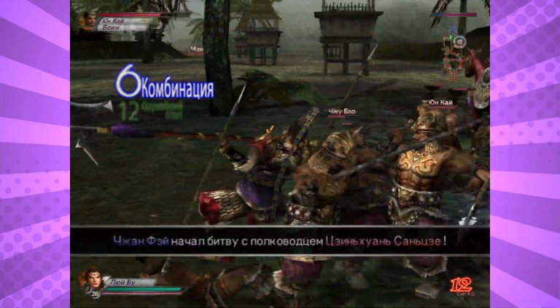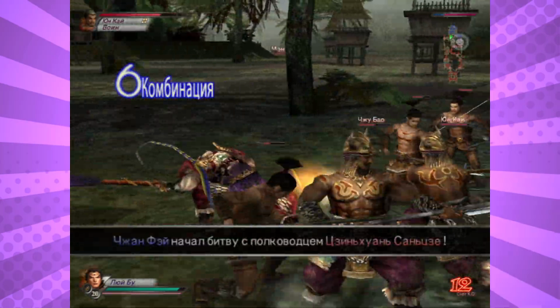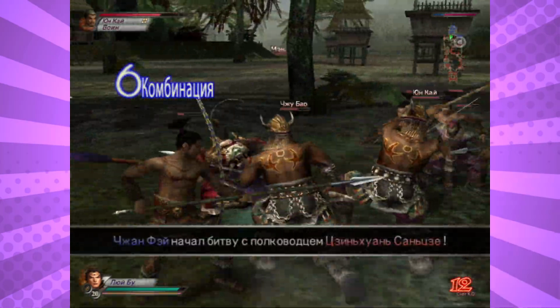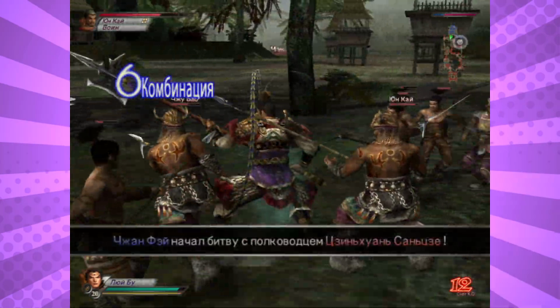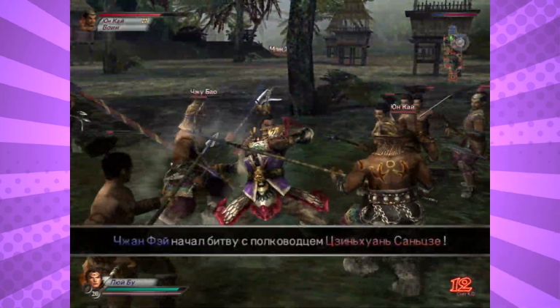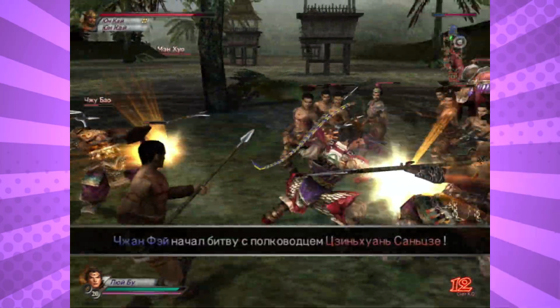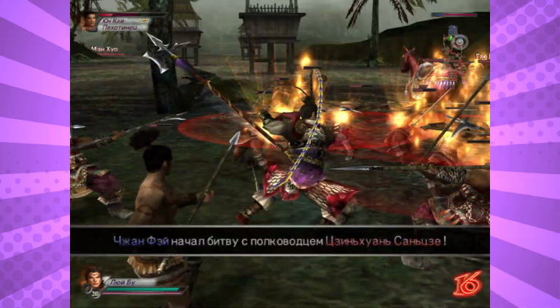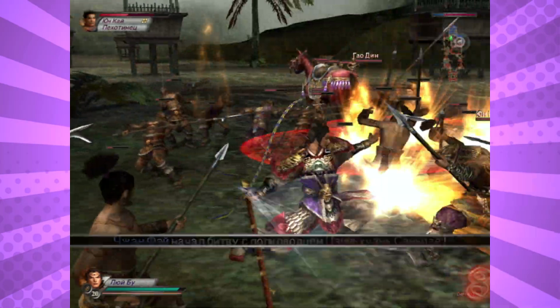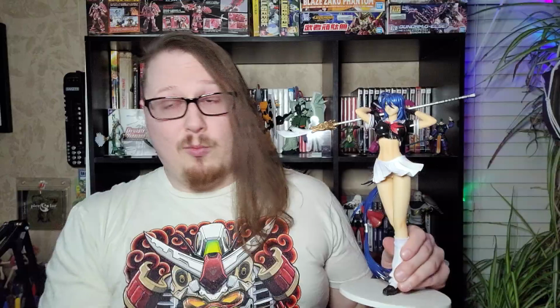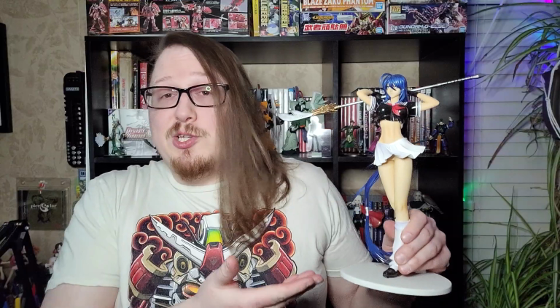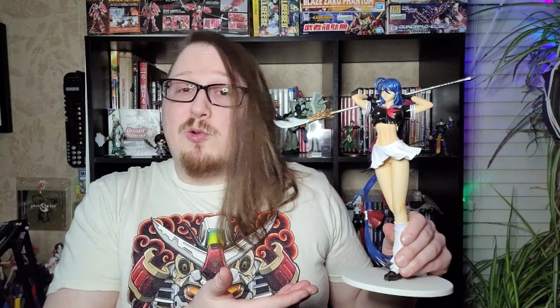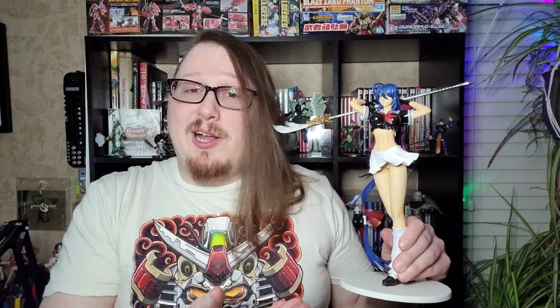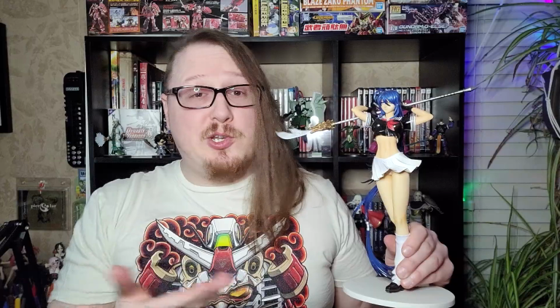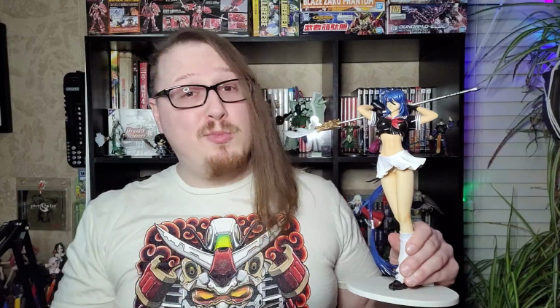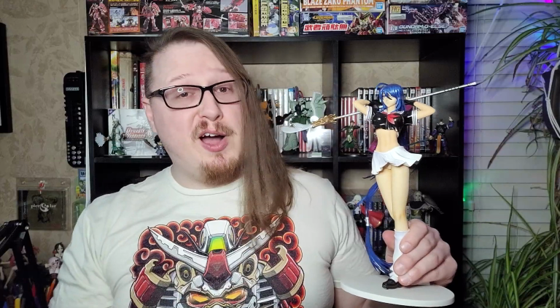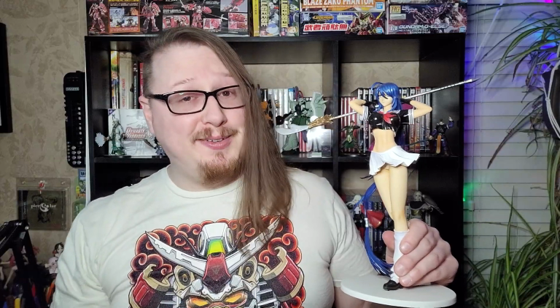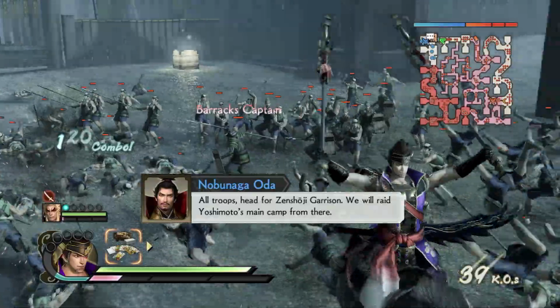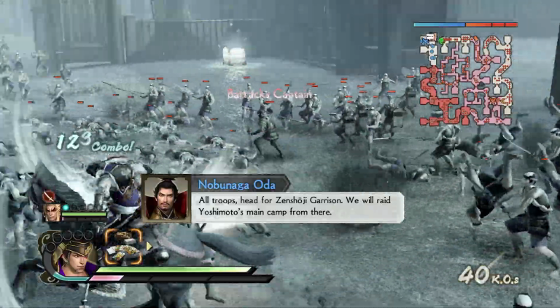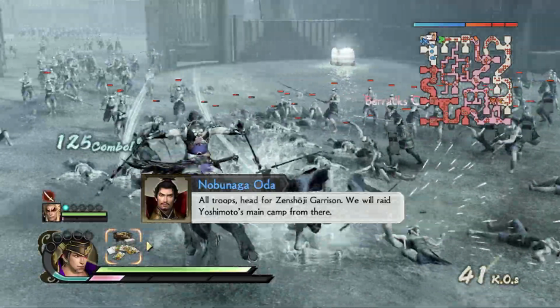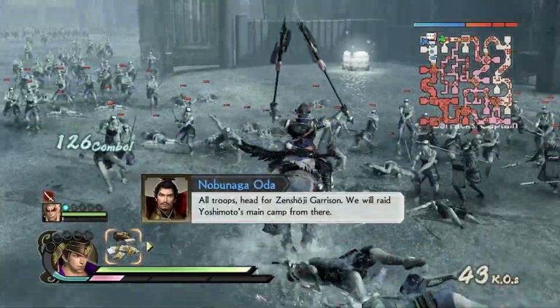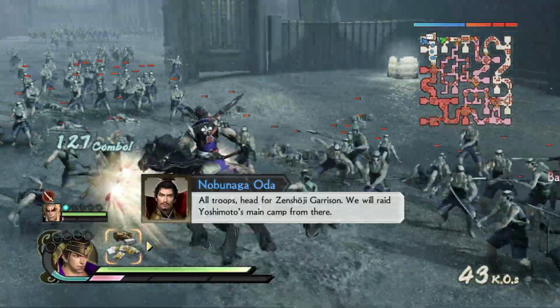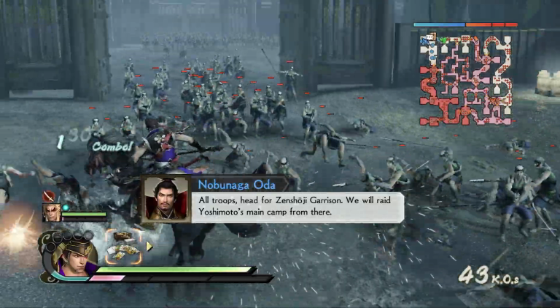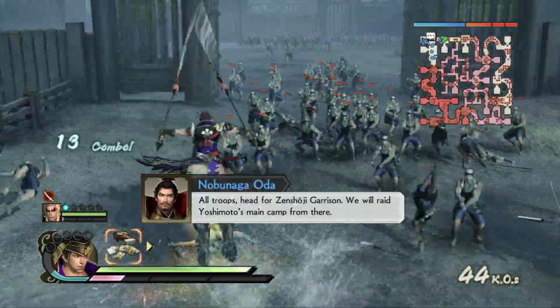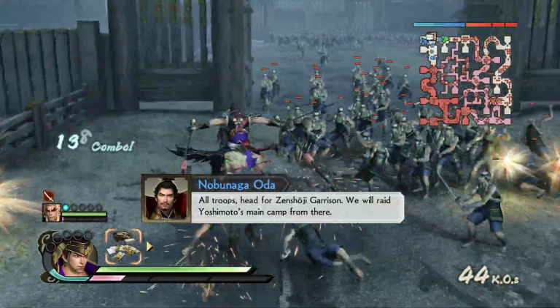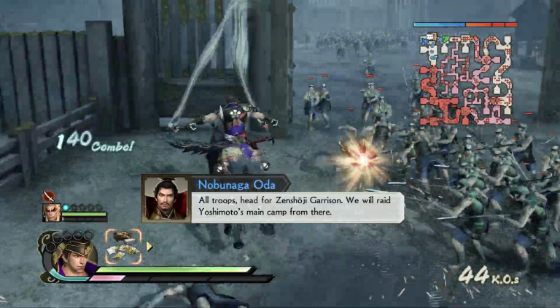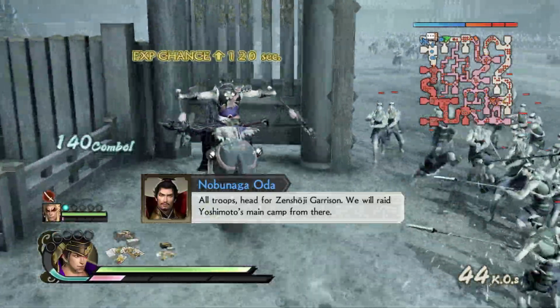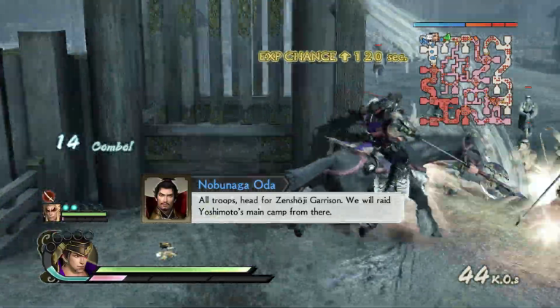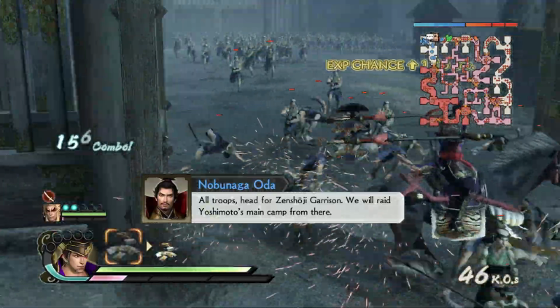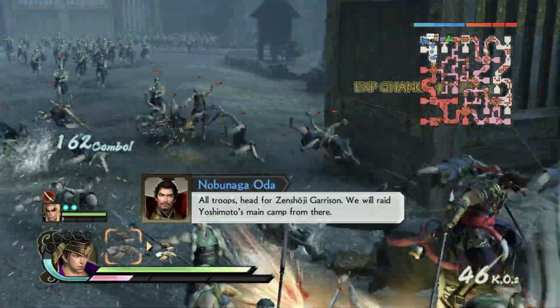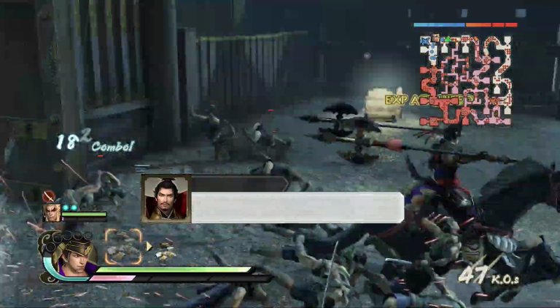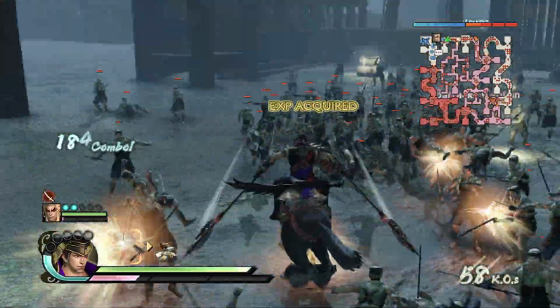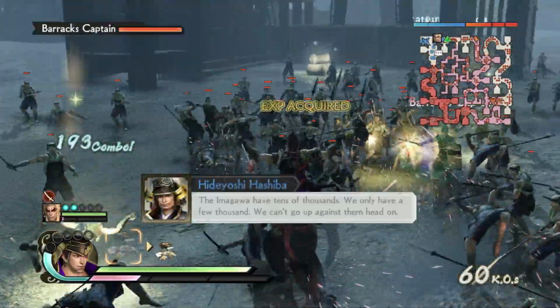When Guan Yu died during the Battle of Fan Castle, Red Hair was given to Mahjong. But Red Hair wouldn't eat and eventually died. I understand what he was going through — once you go Guan, you don't move on. Matsukaze, on the other hand, doesn't really have as grand of a tale behind him.